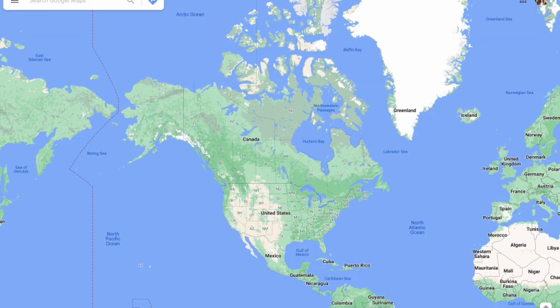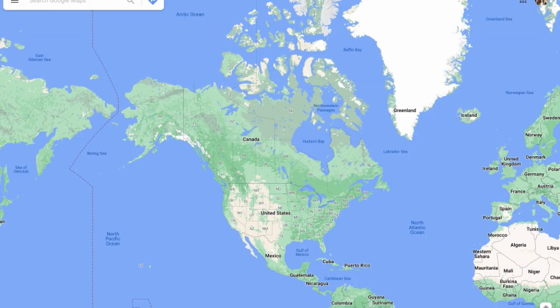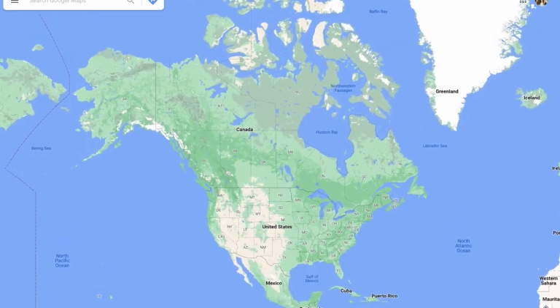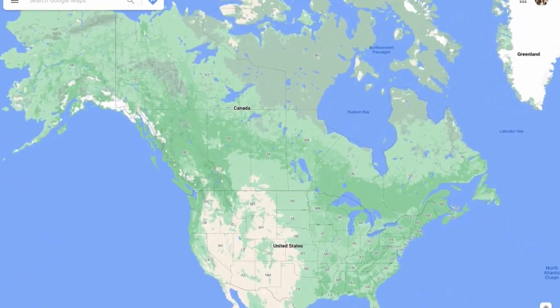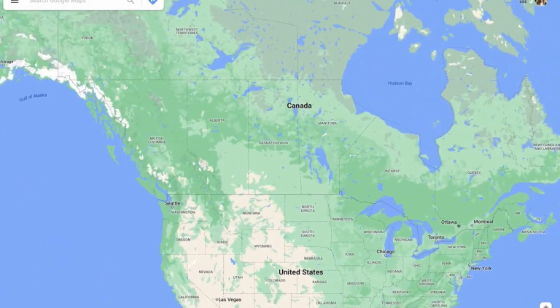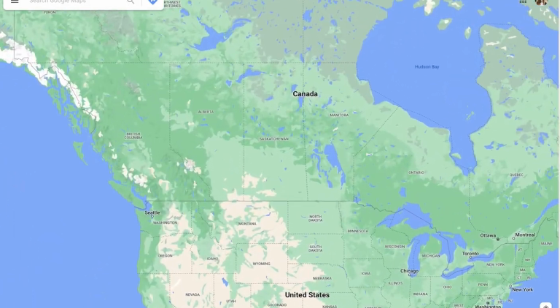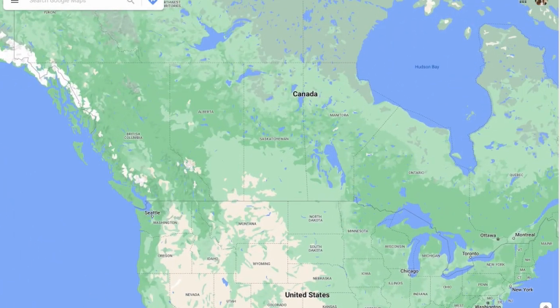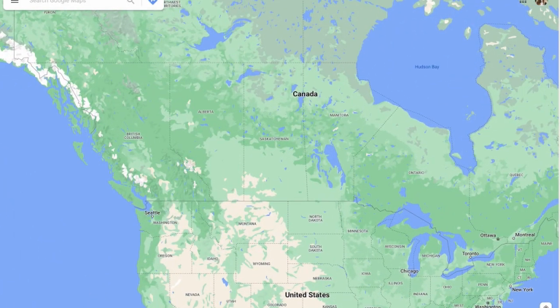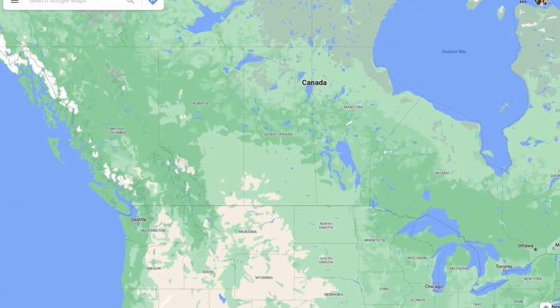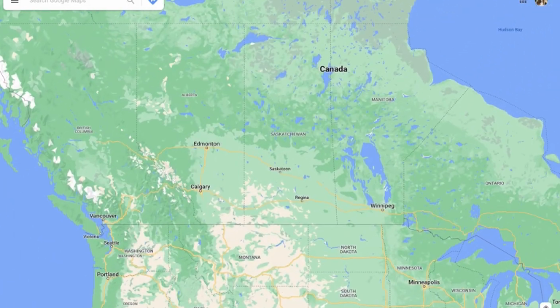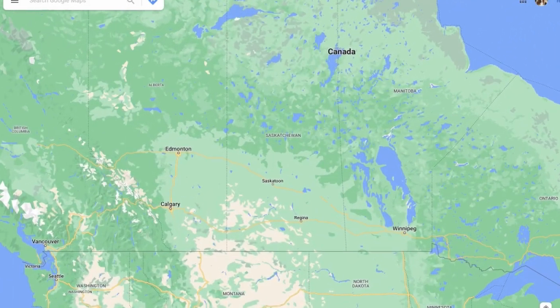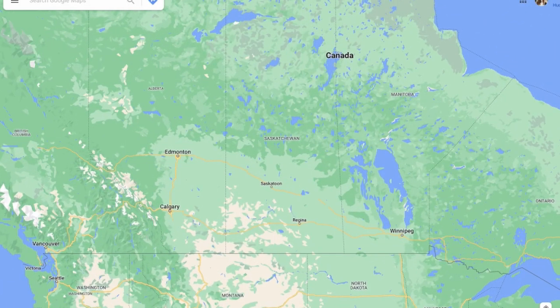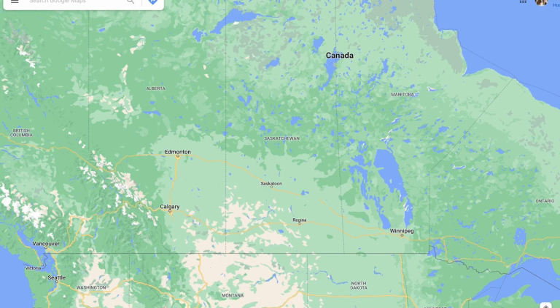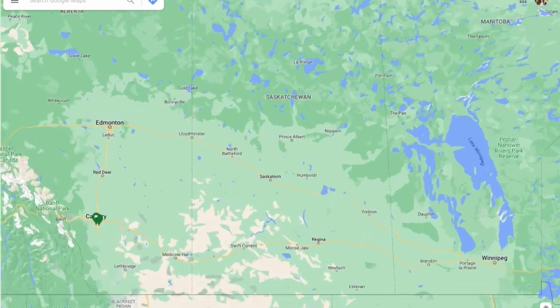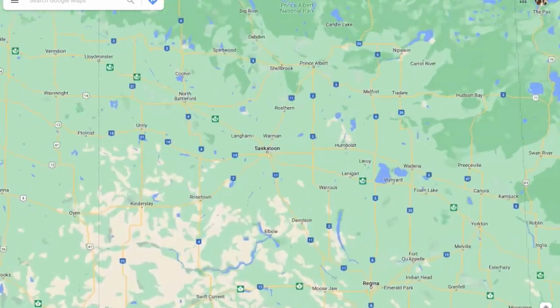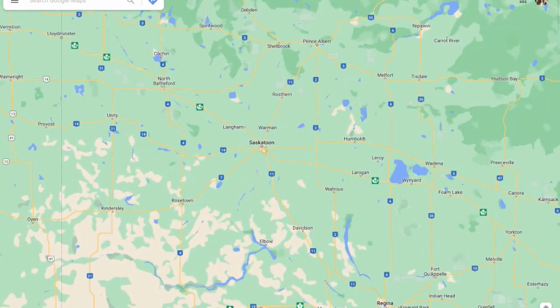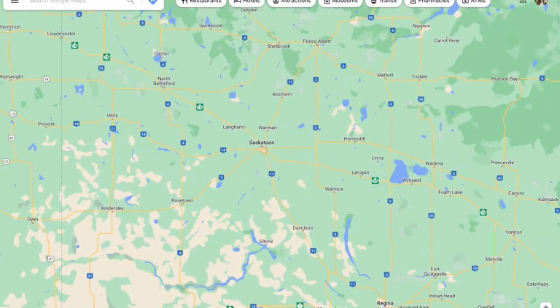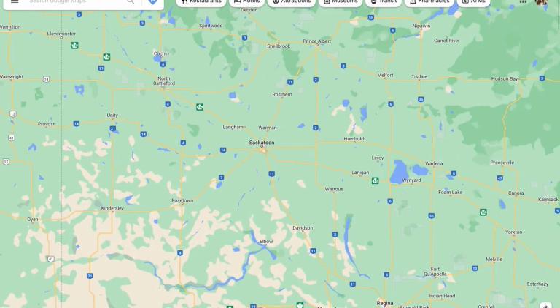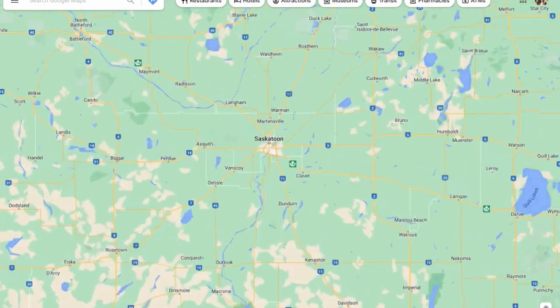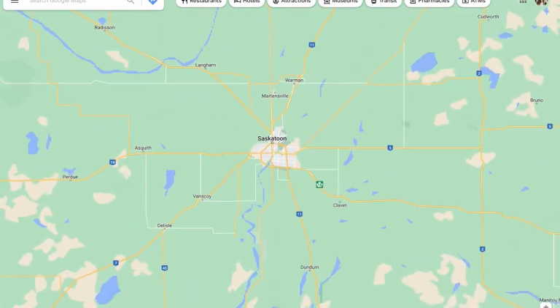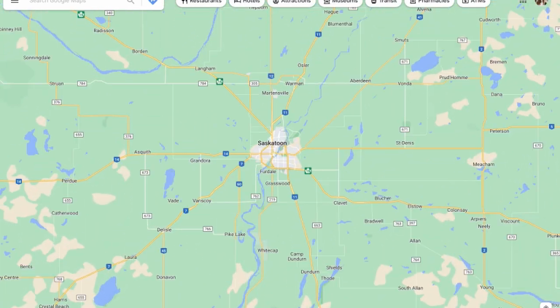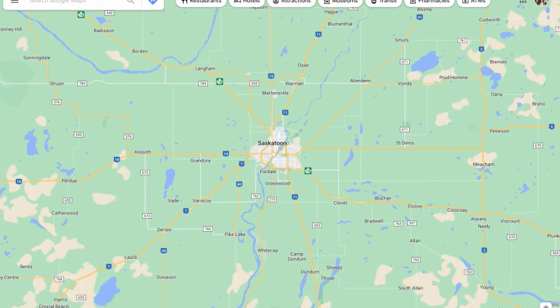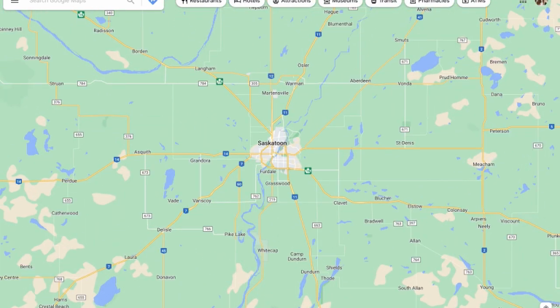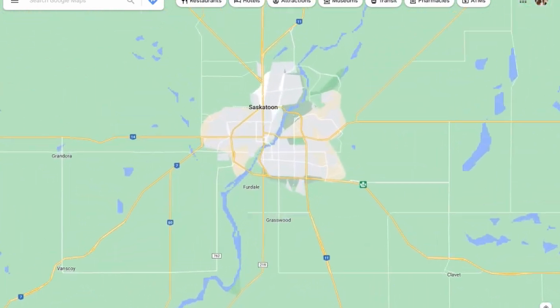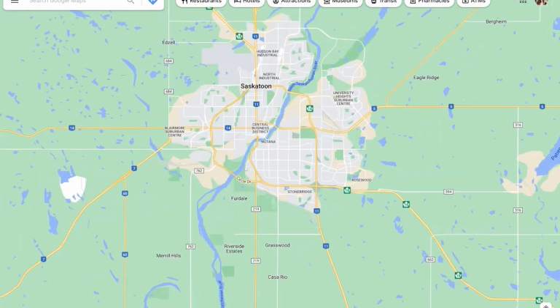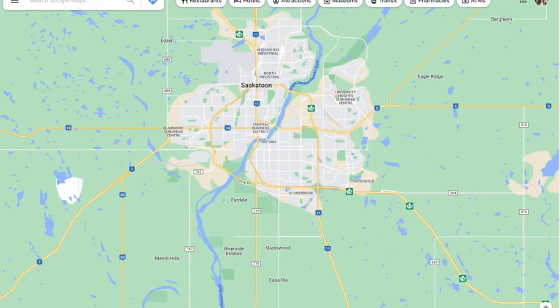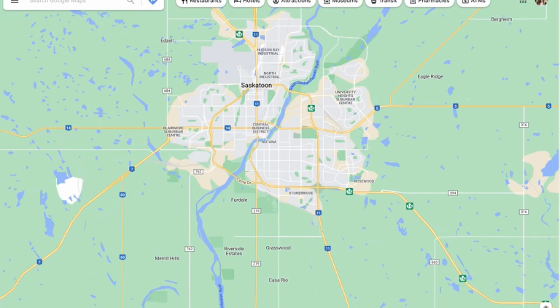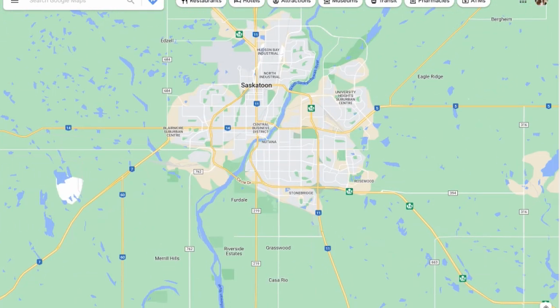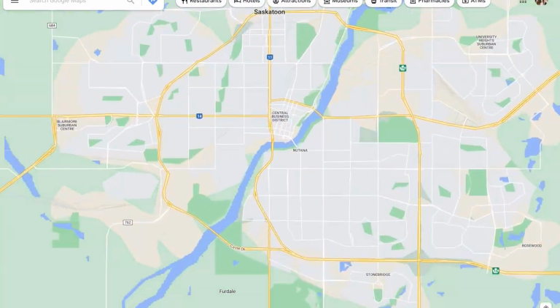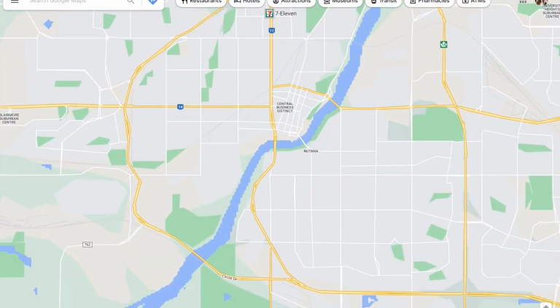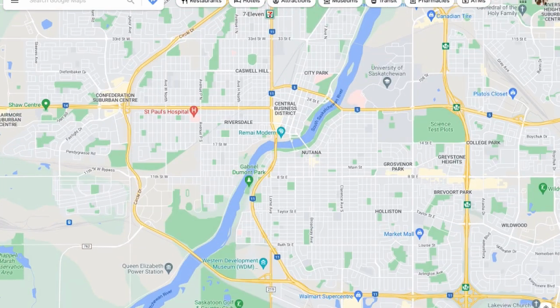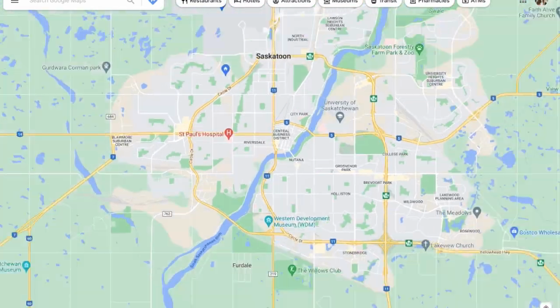I'm in a Zone 3, which is one of the coolest zones here in Canada, and I'm still able to do it, so I encourage you to do the same.